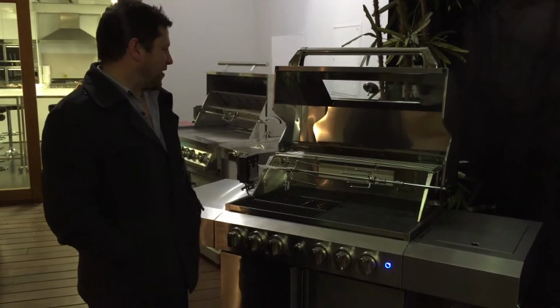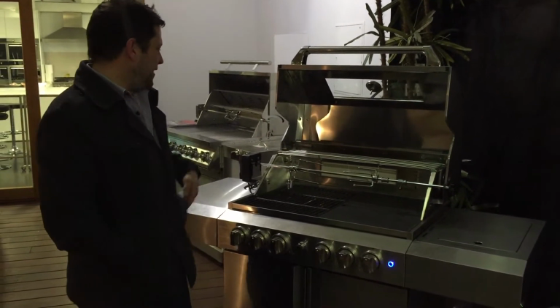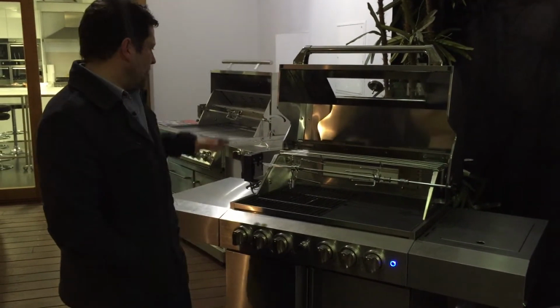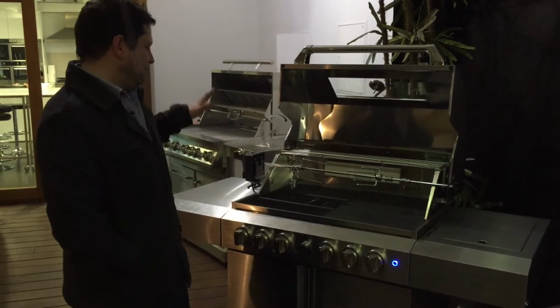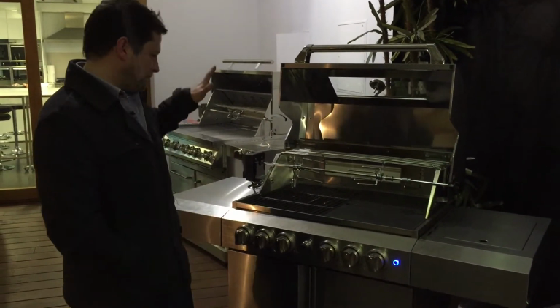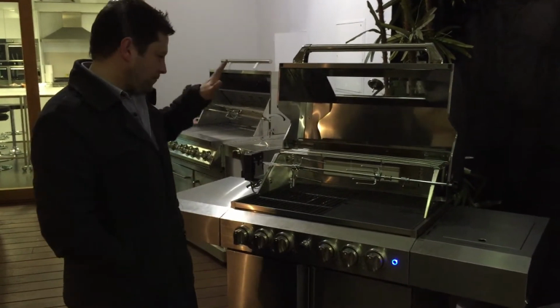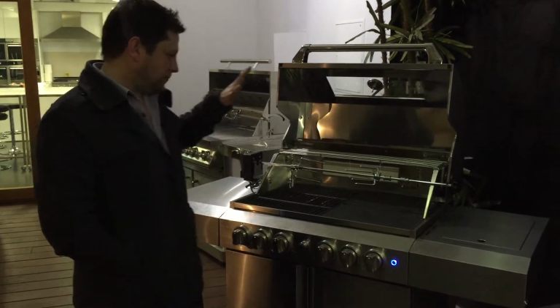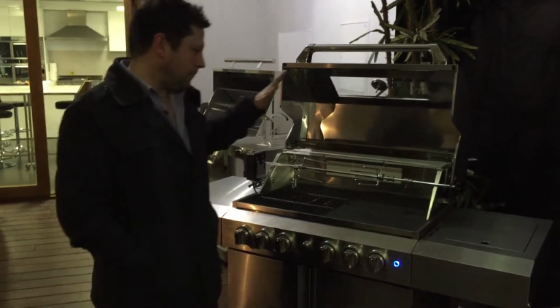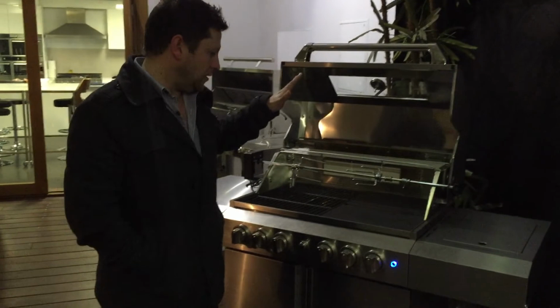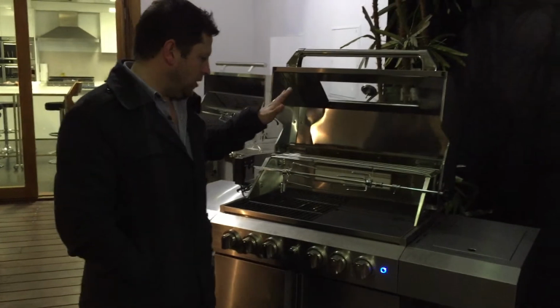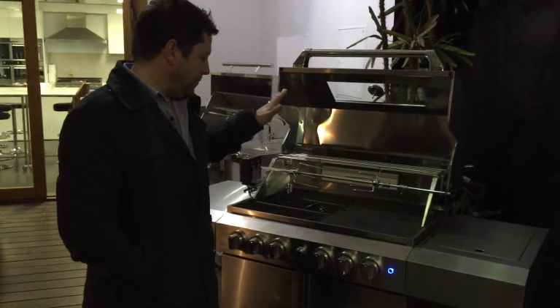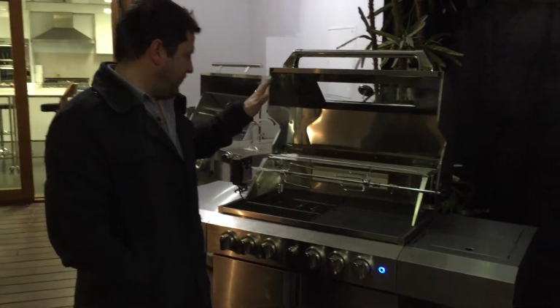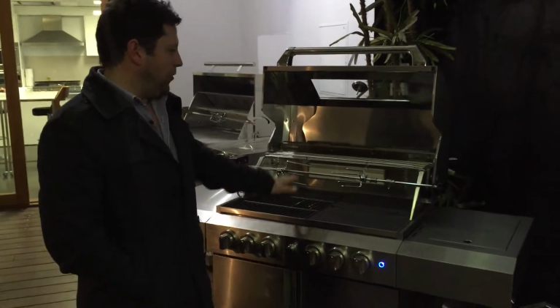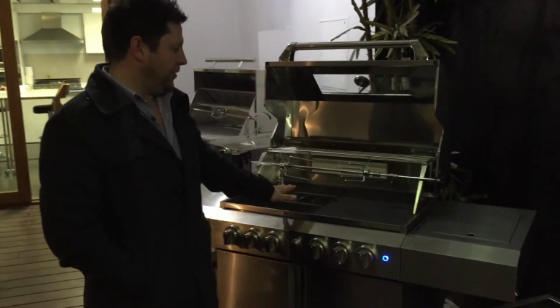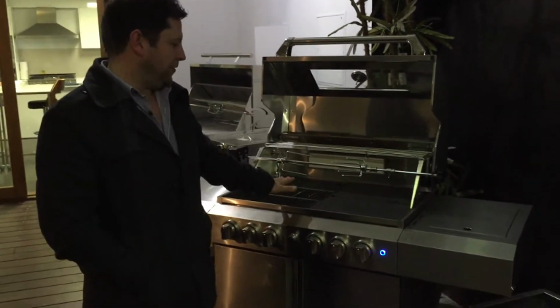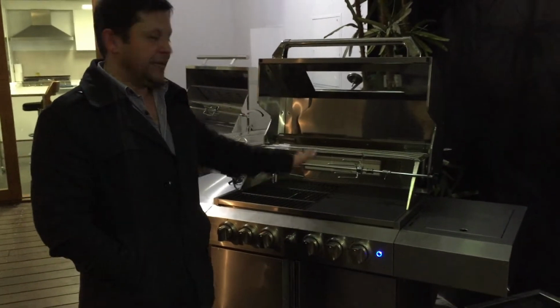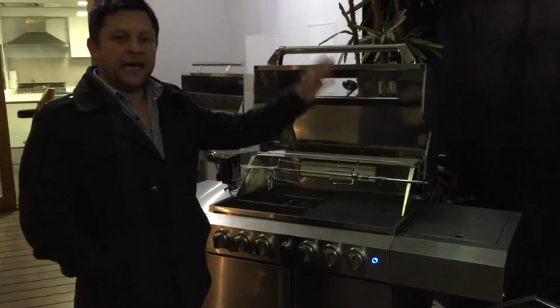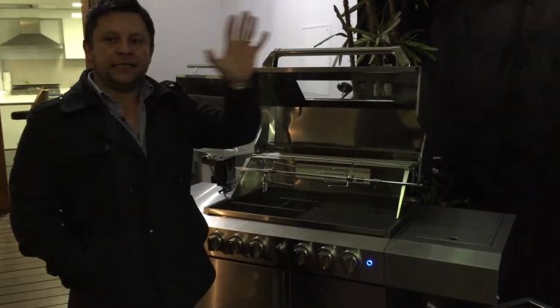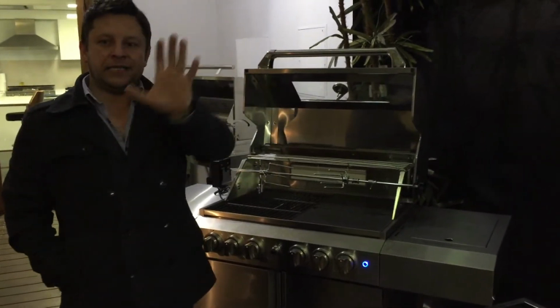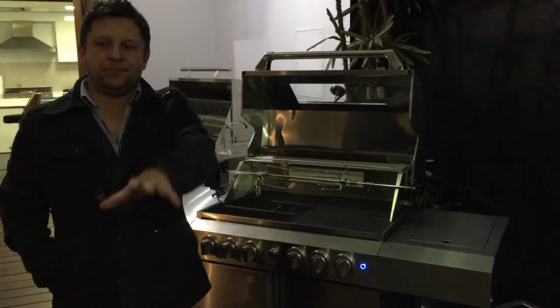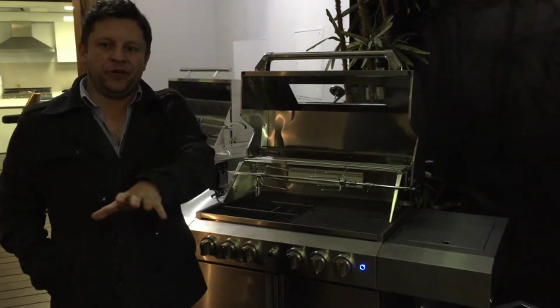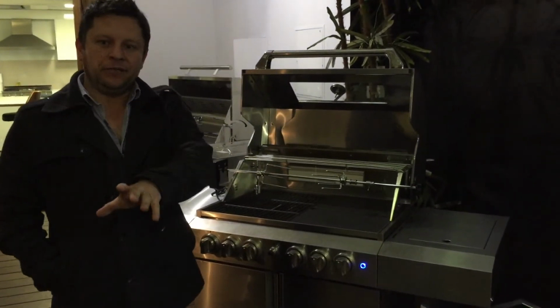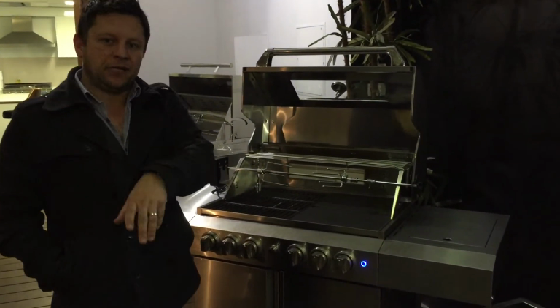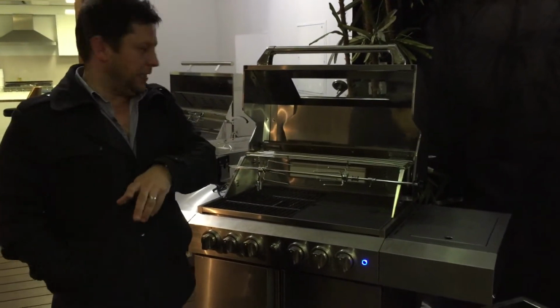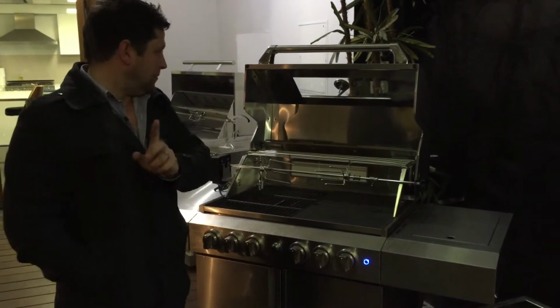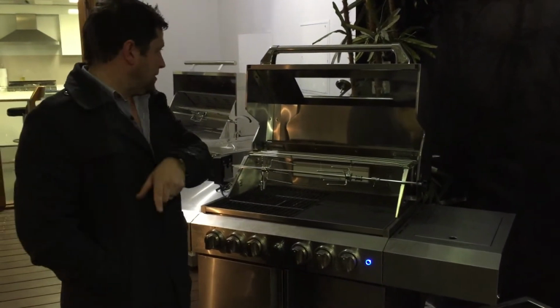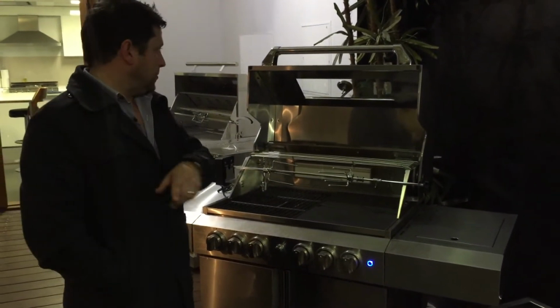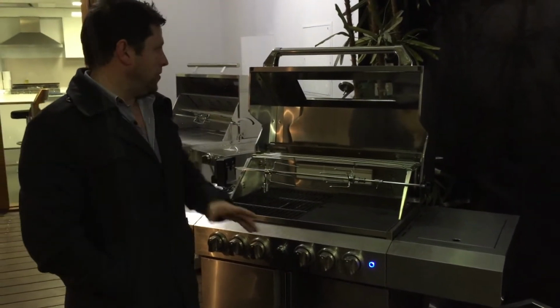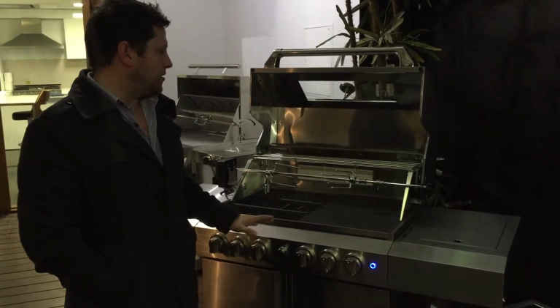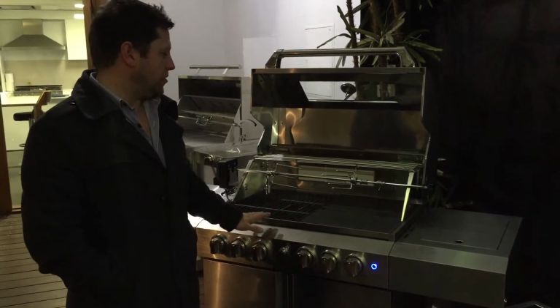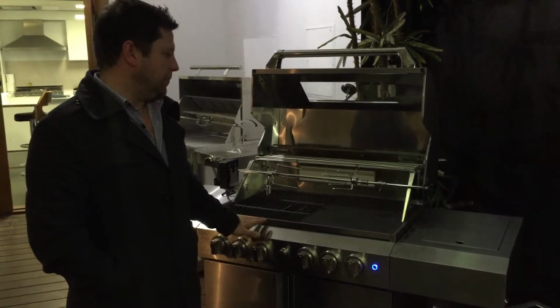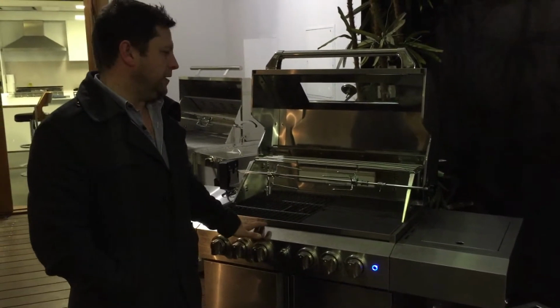Okay, so new line-up — four burner and six burner coming in. The six burner's behind us, we'll show you in a minute.